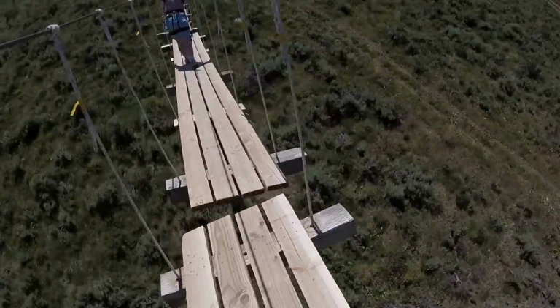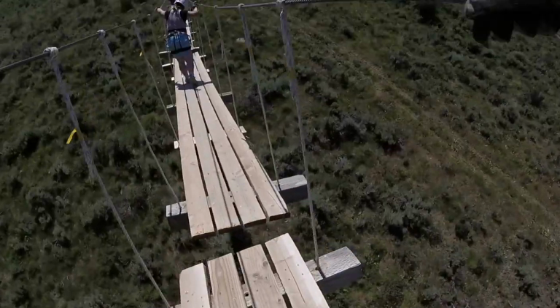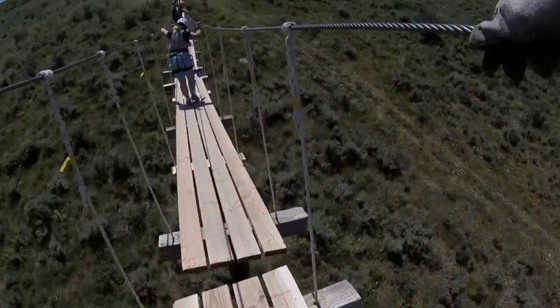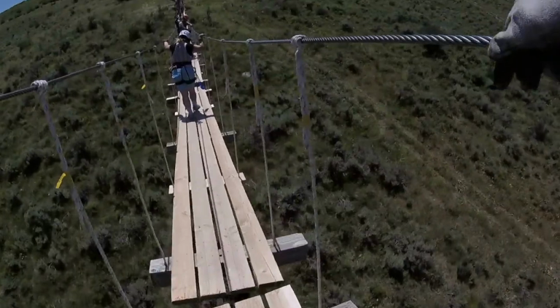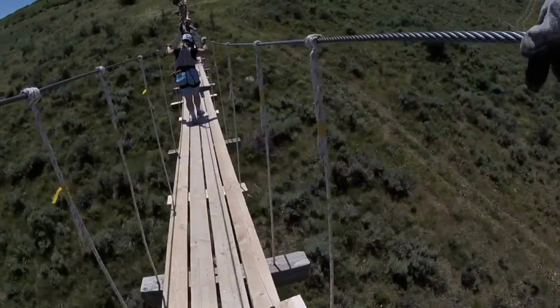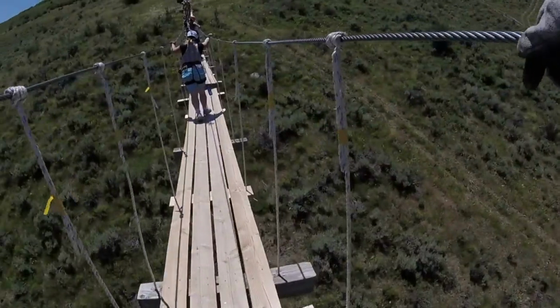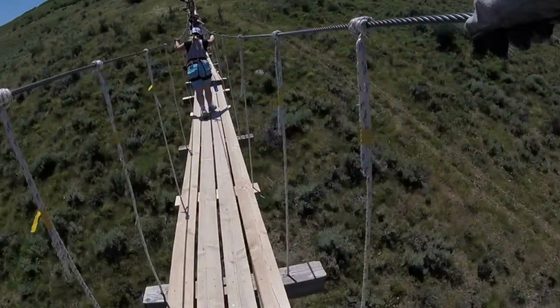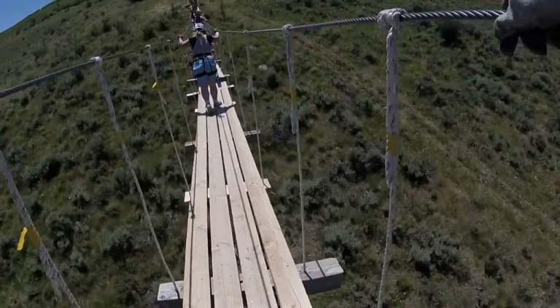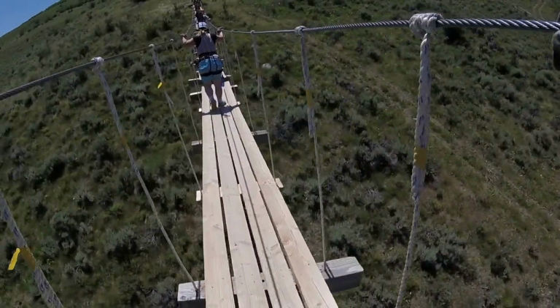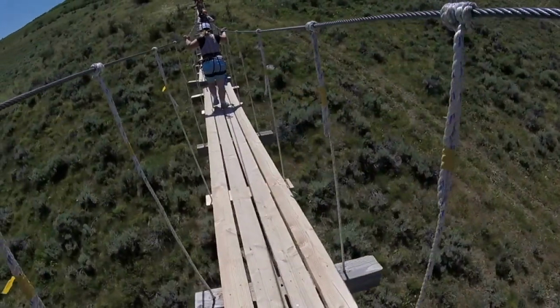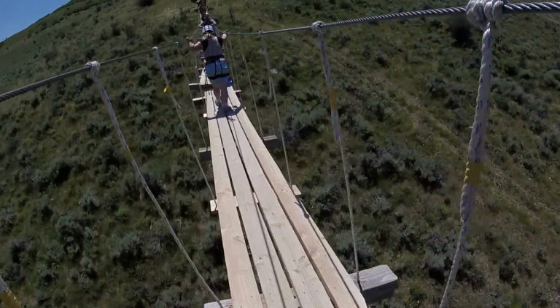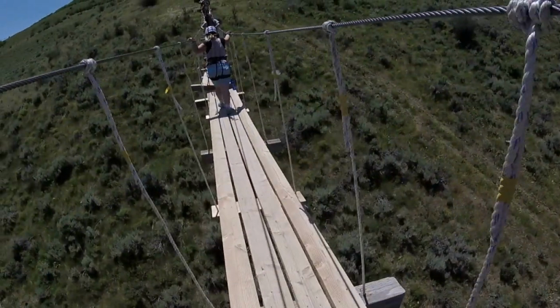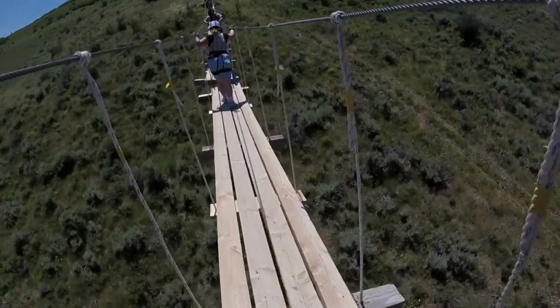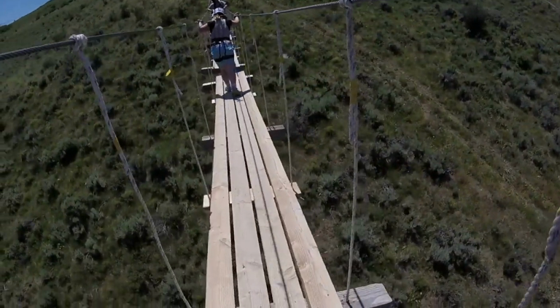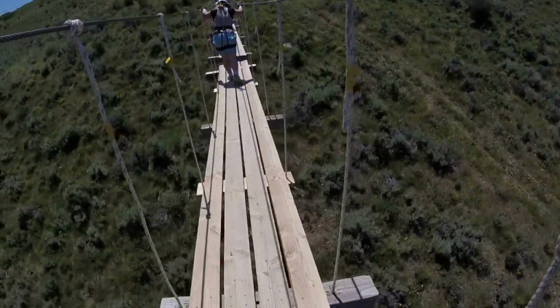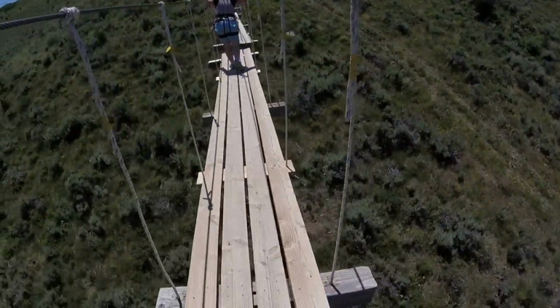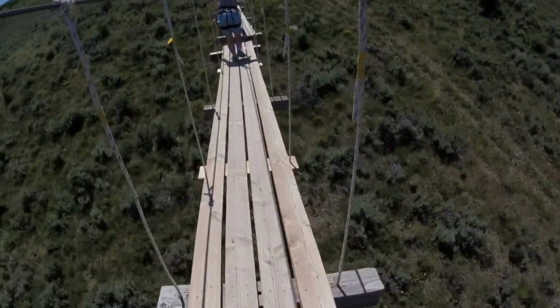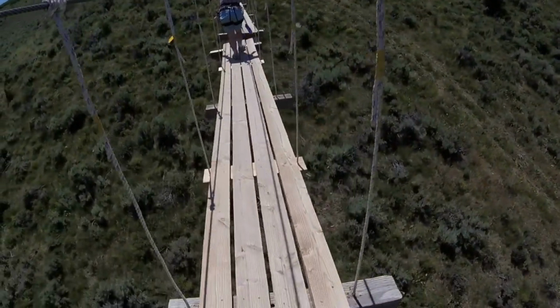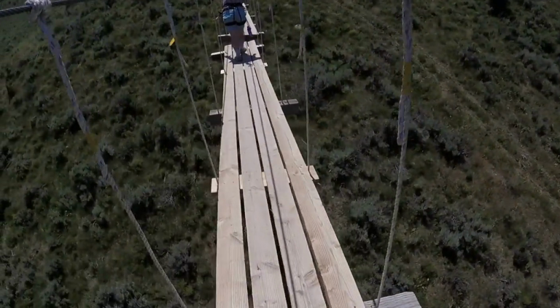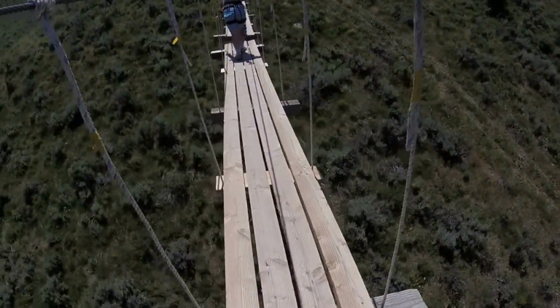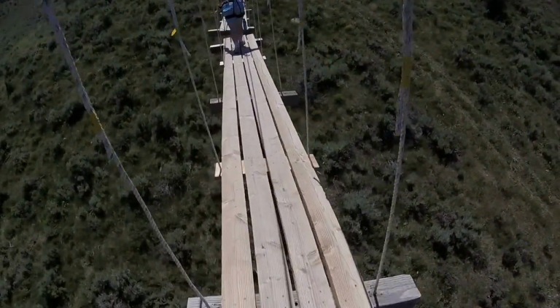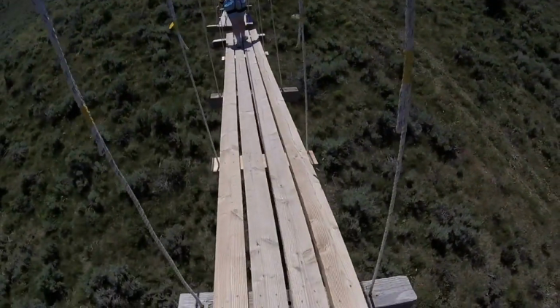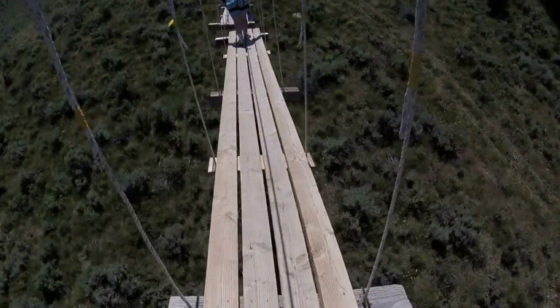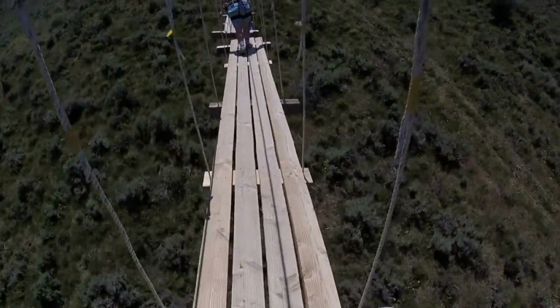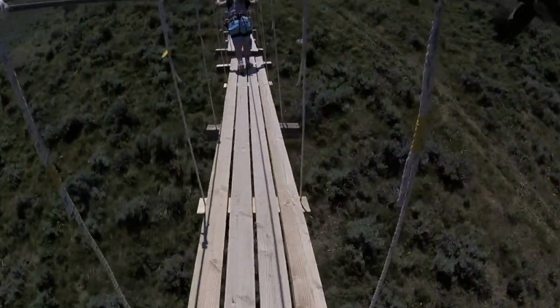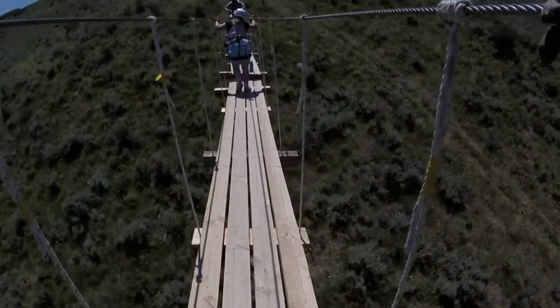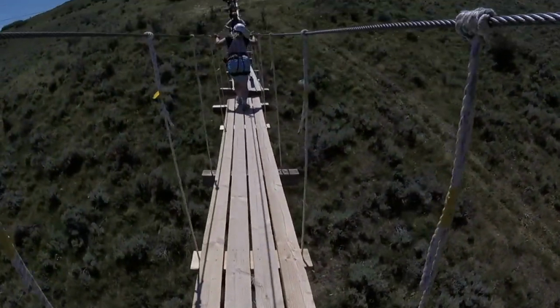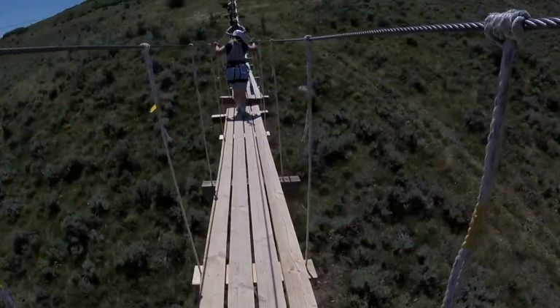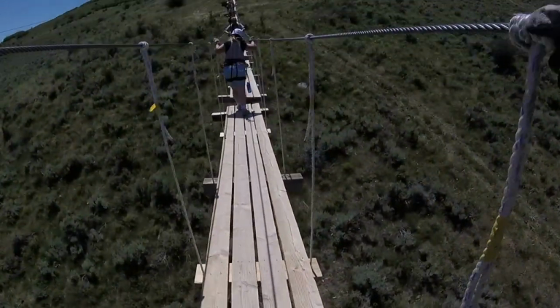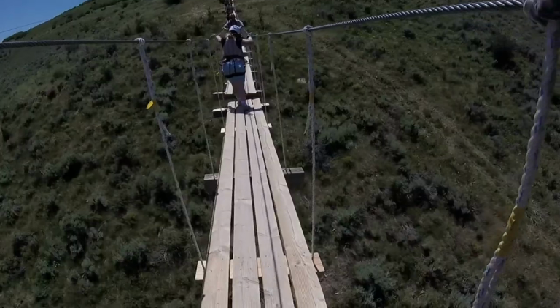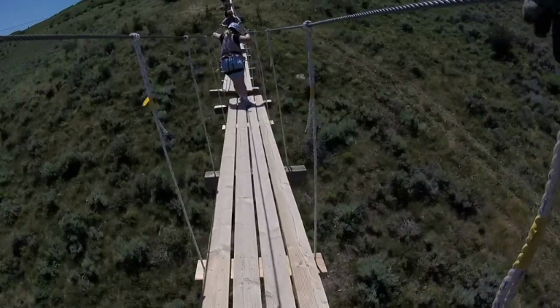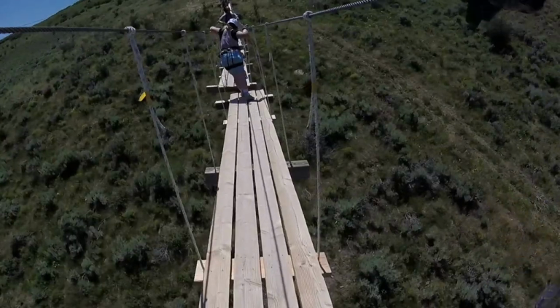Wobbly suspension bridges are not my thing, especially with being afraid of heights, but we made it through this first one okay.